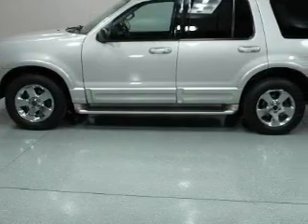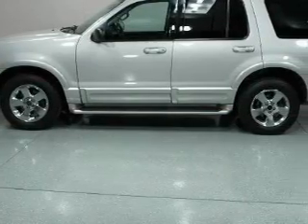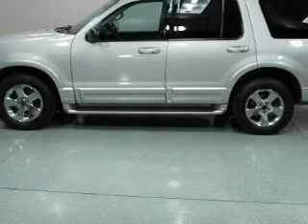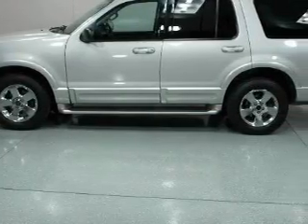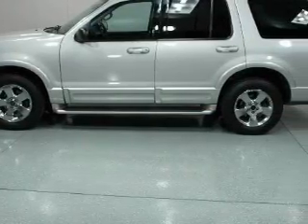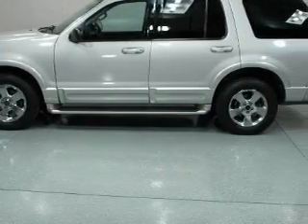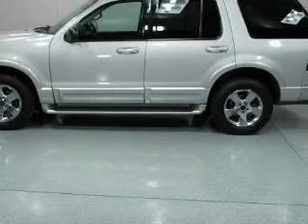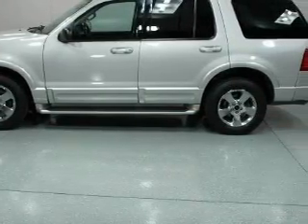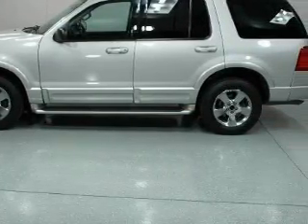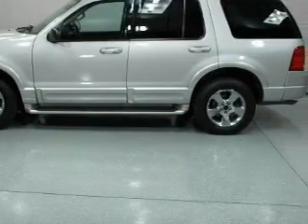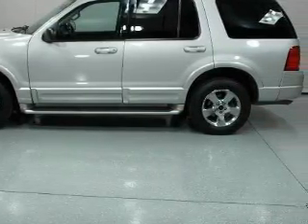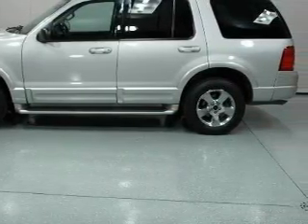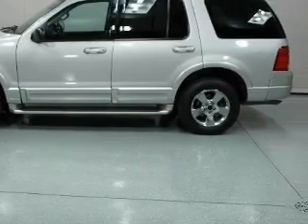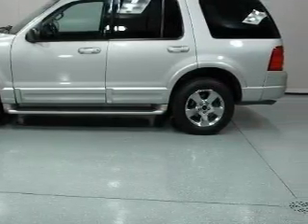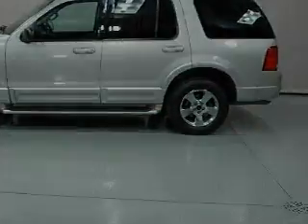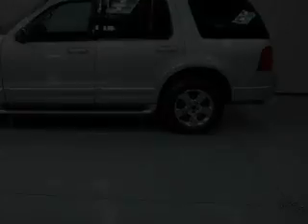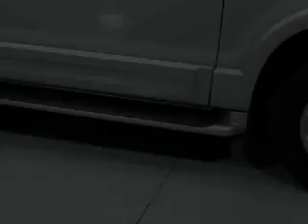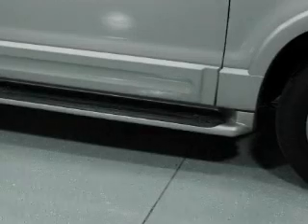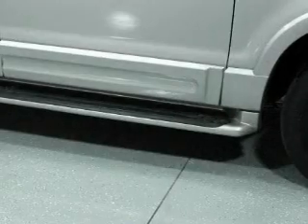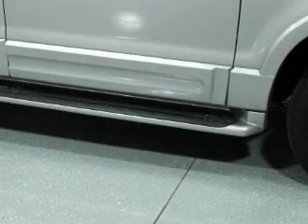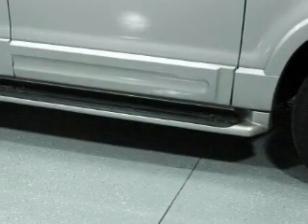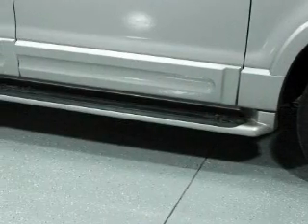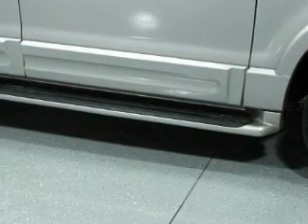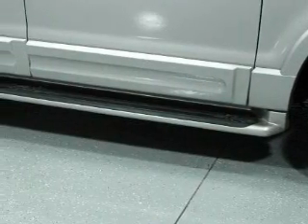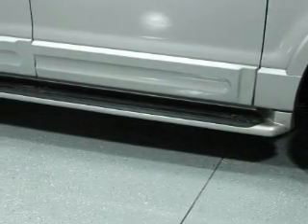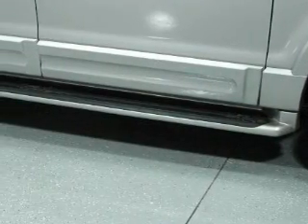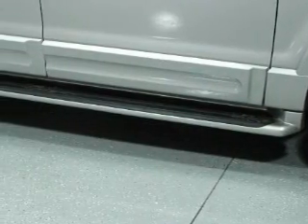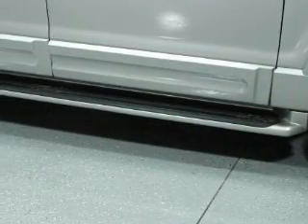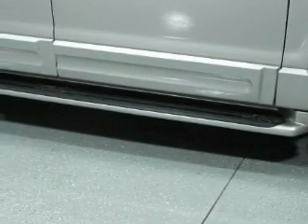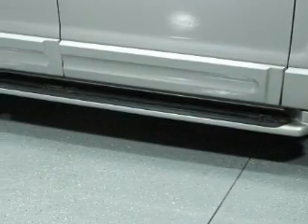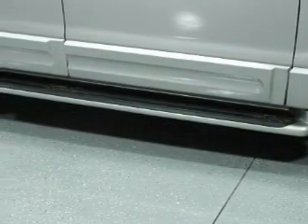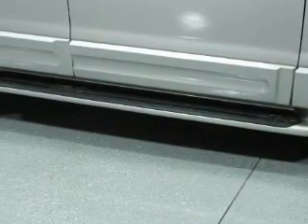Additional features include a CD player, an anti-lock braking system, and a passenger side airbag. It's easy to see why this automobile is an excellent choice.